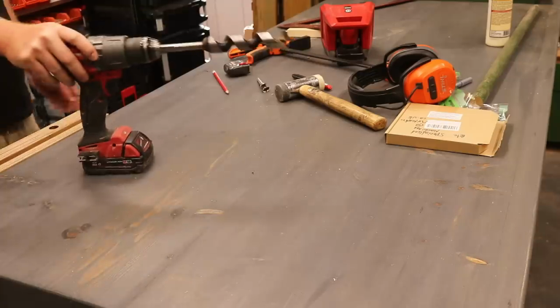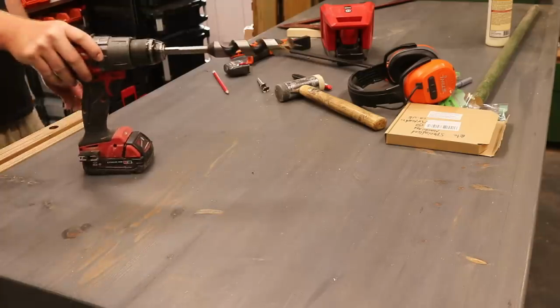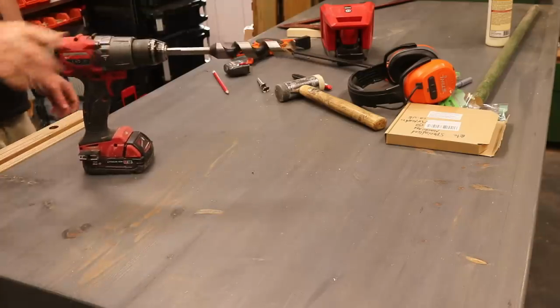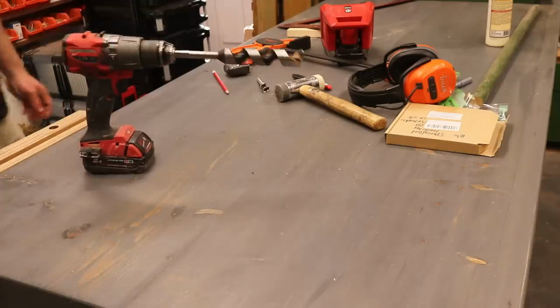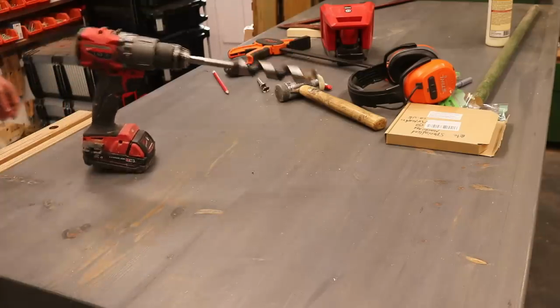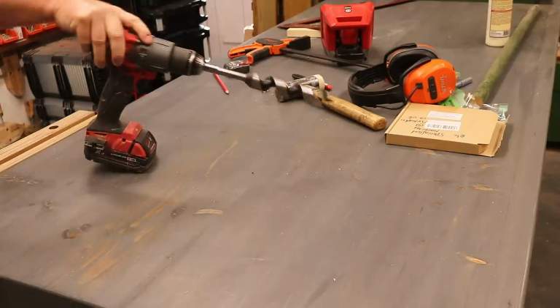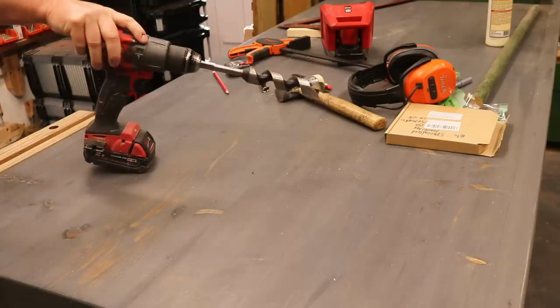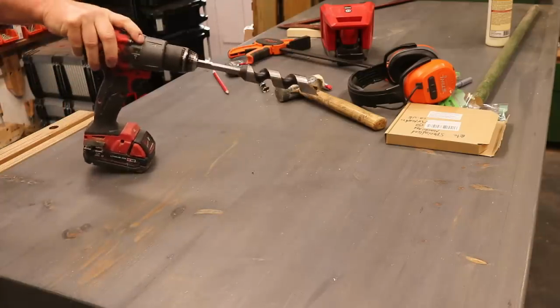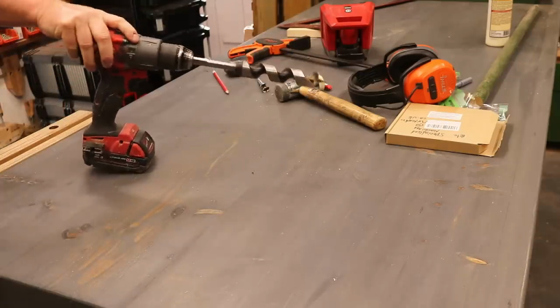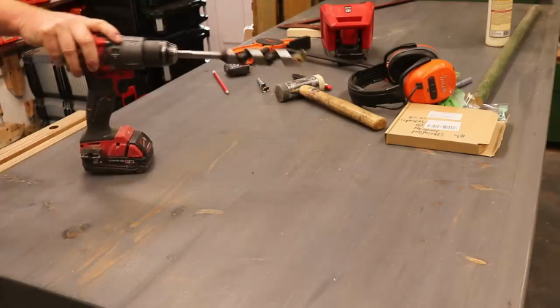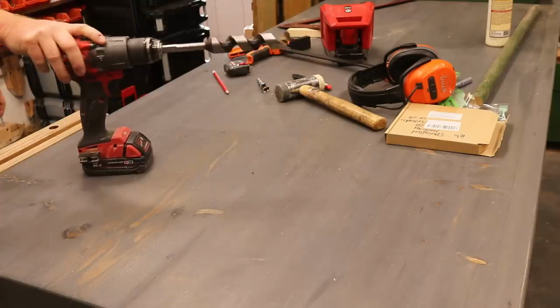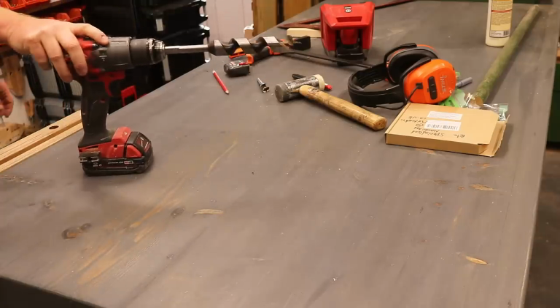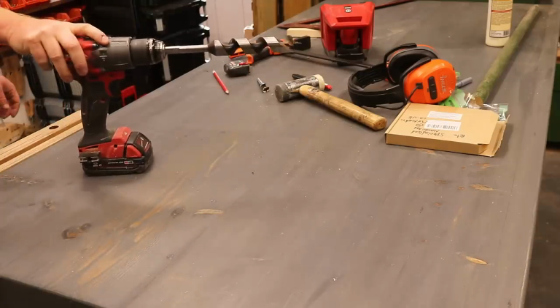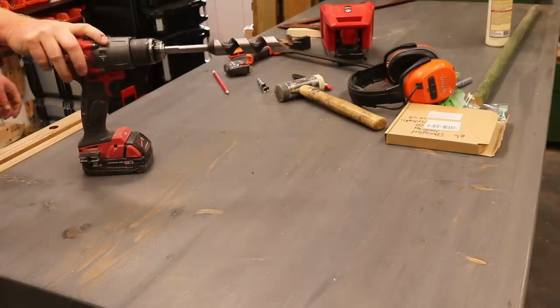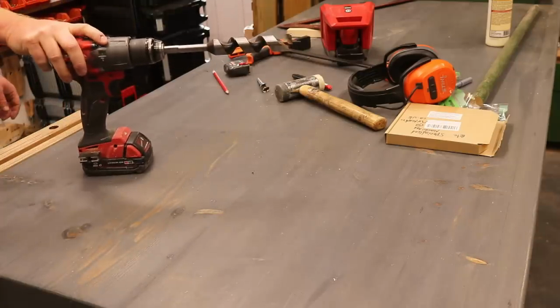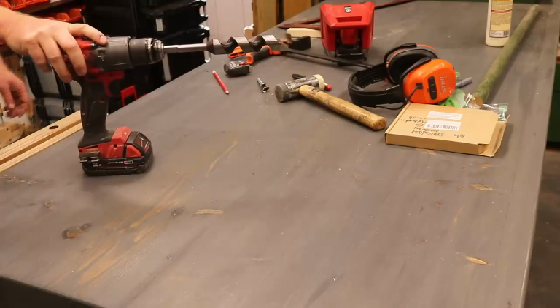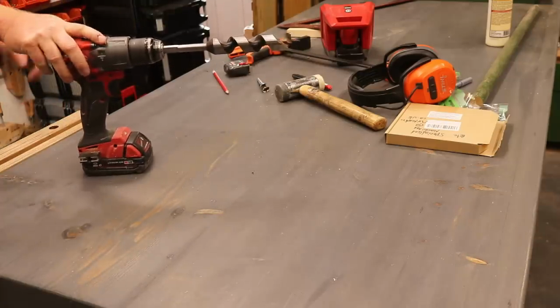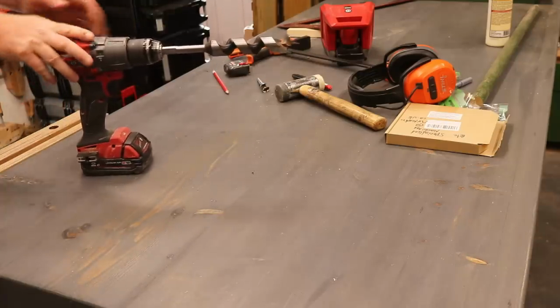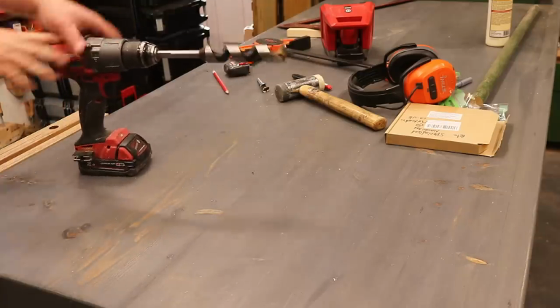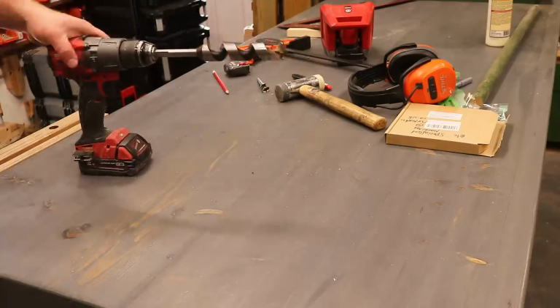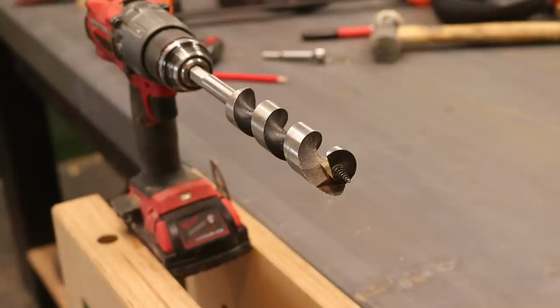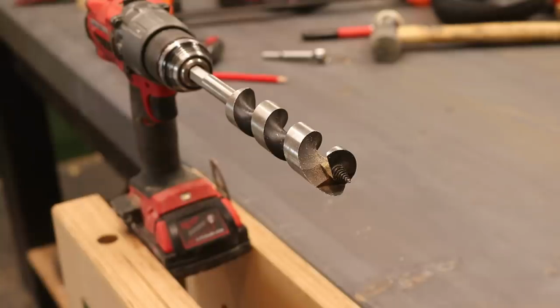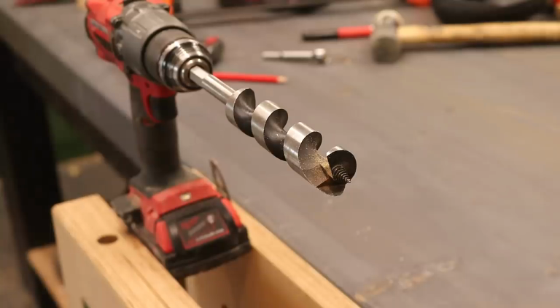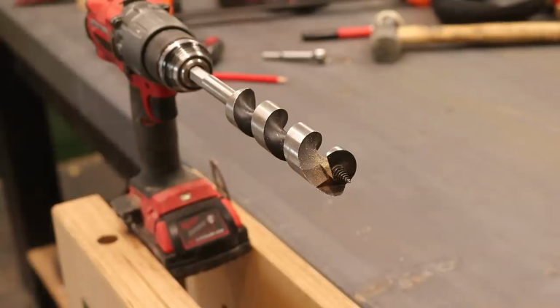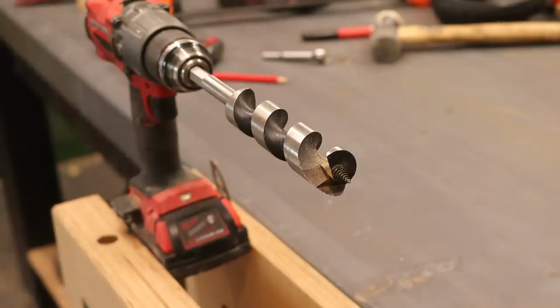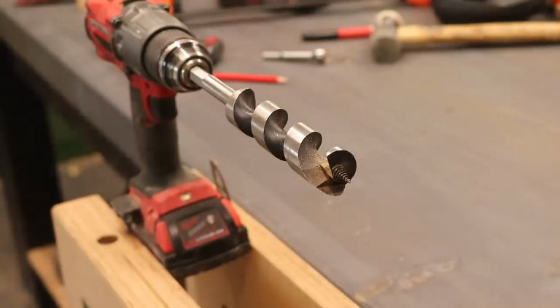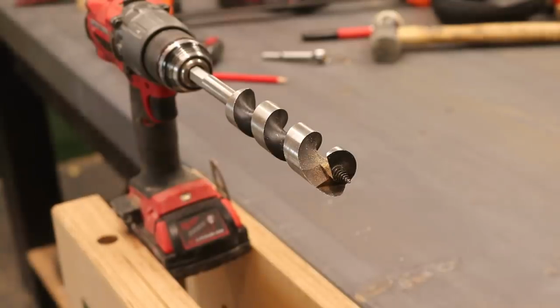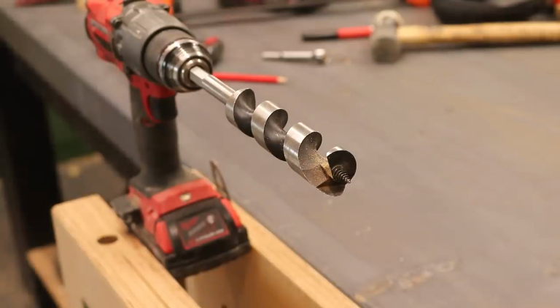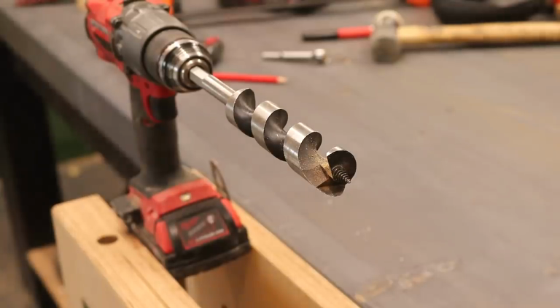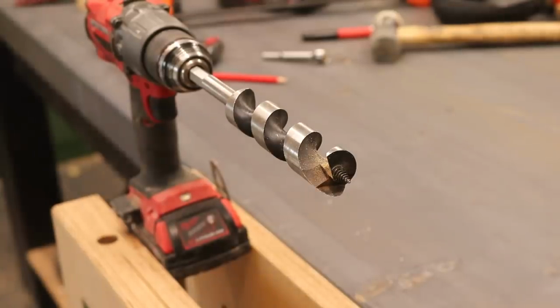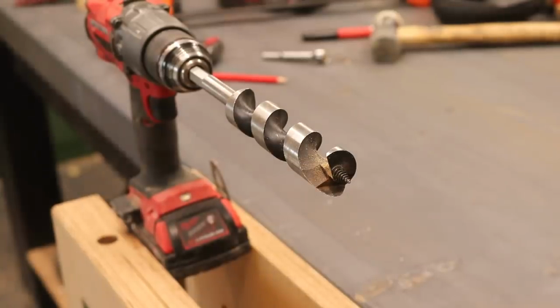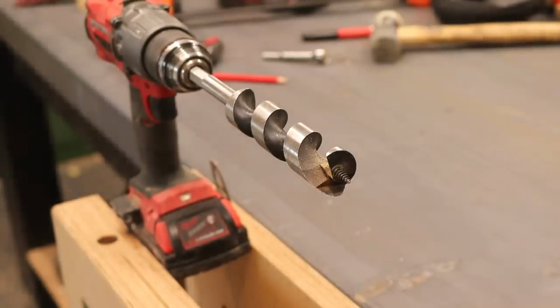The auger bit I'm going to use for this is a beast — it weighs more than the drill.